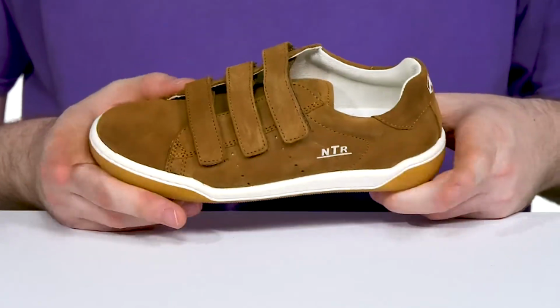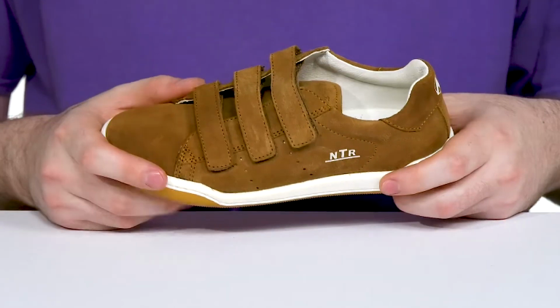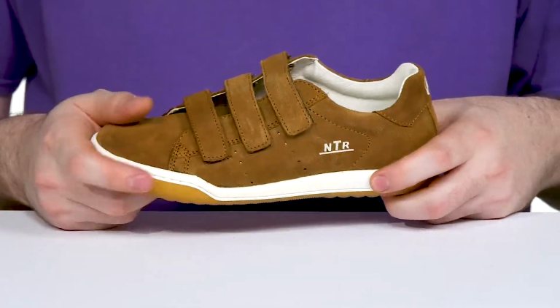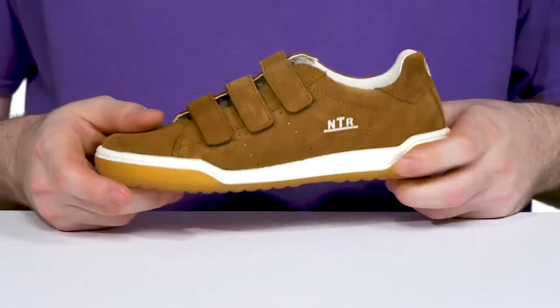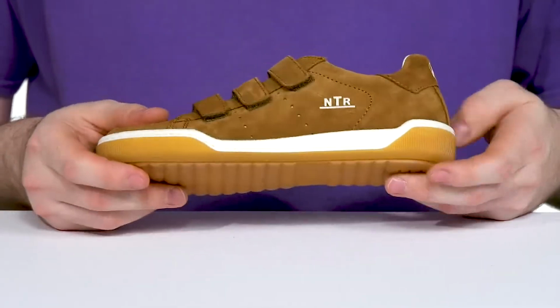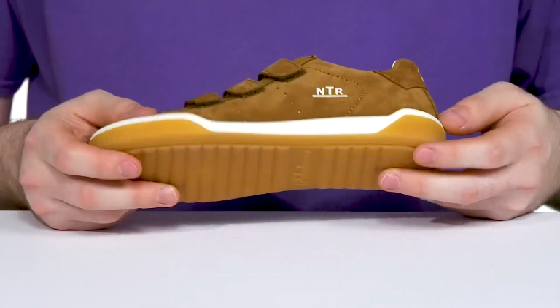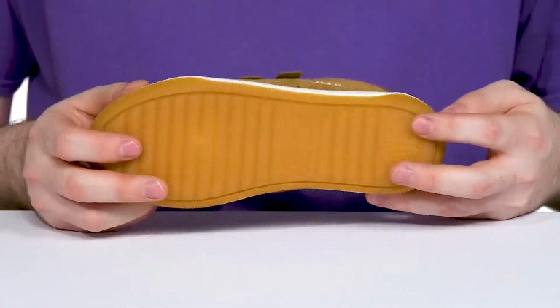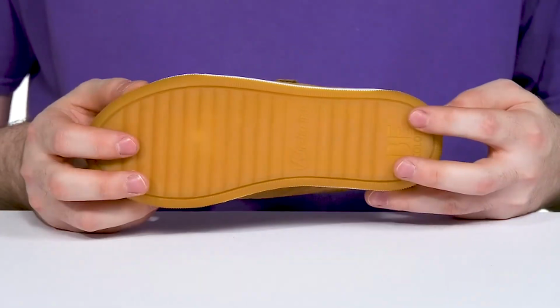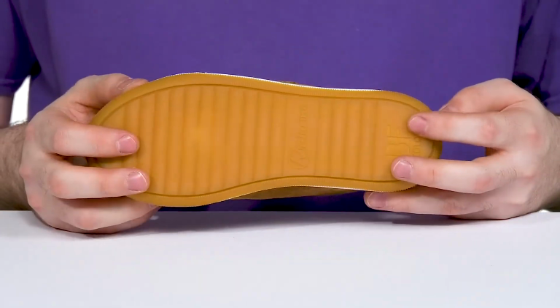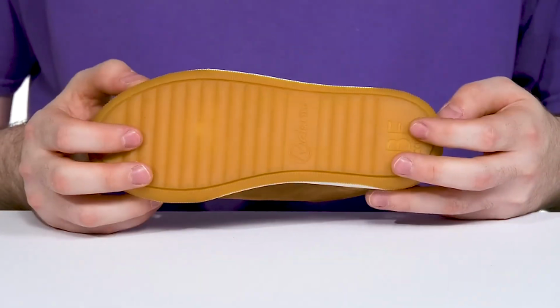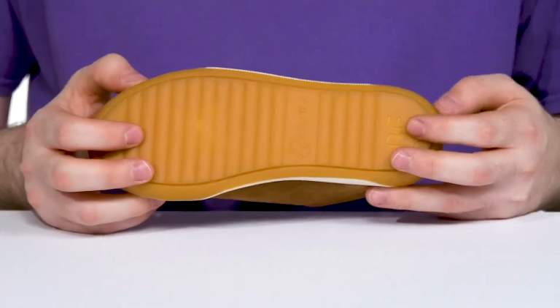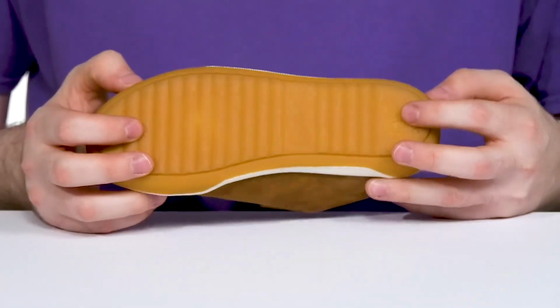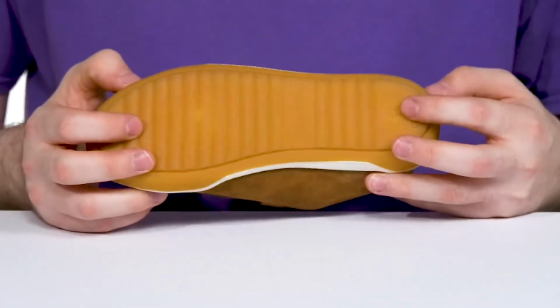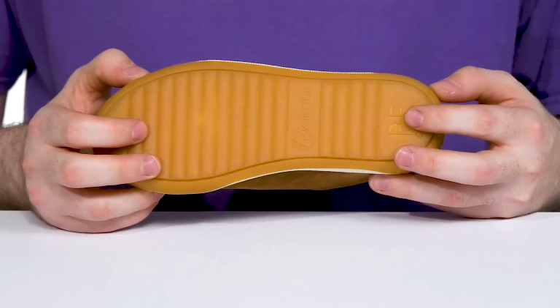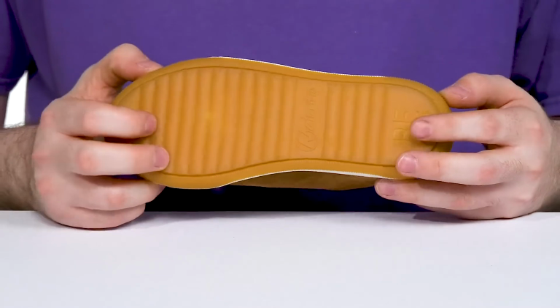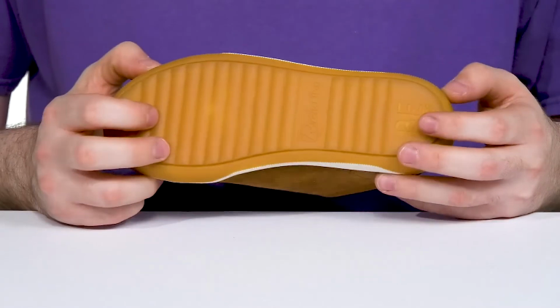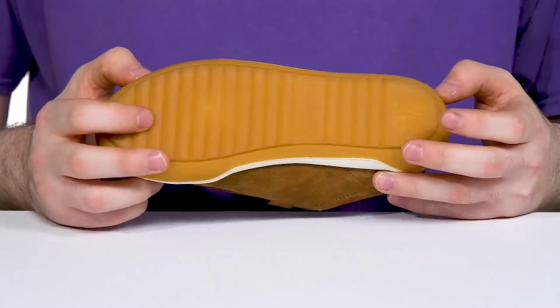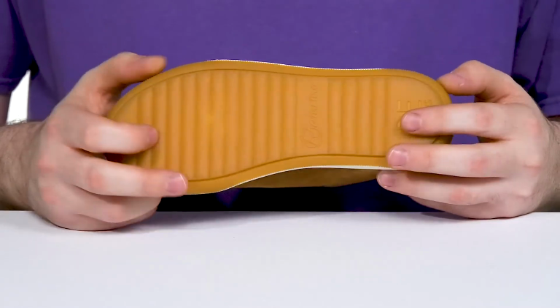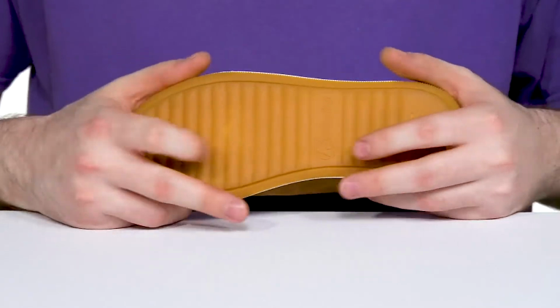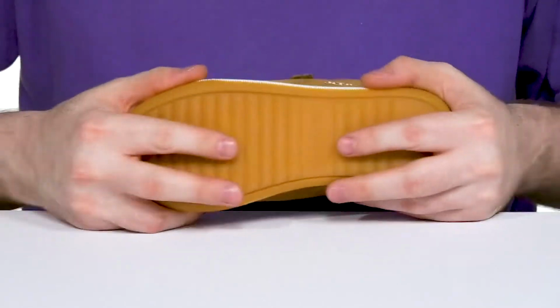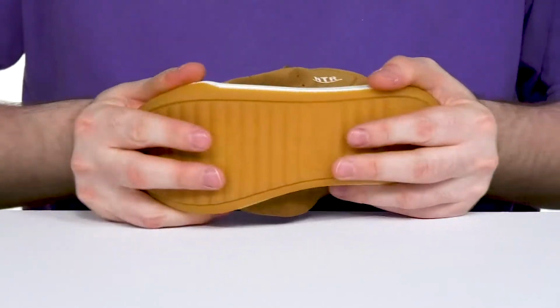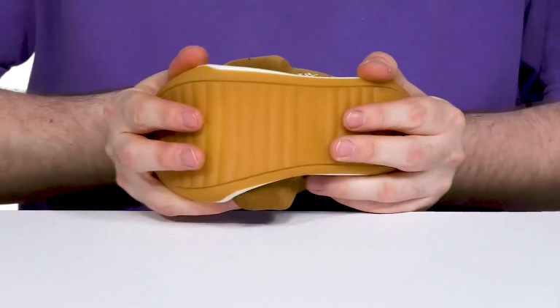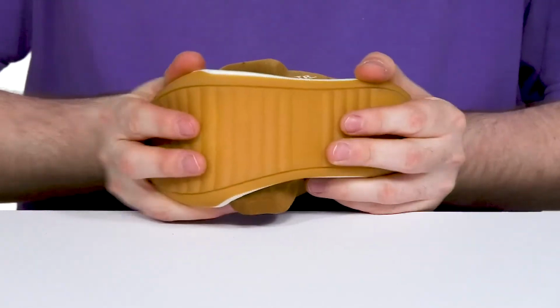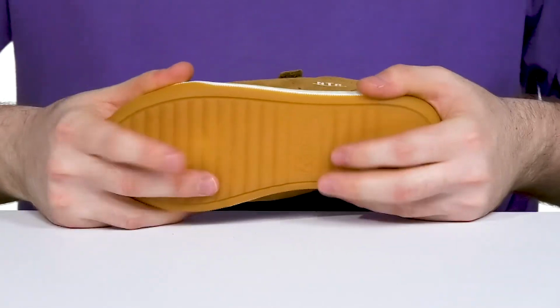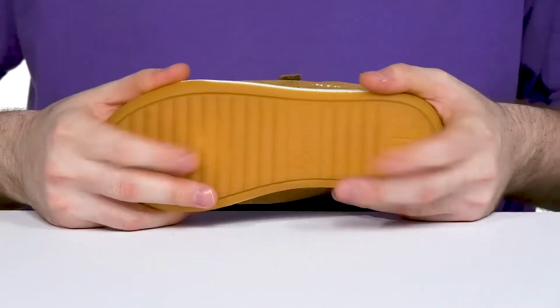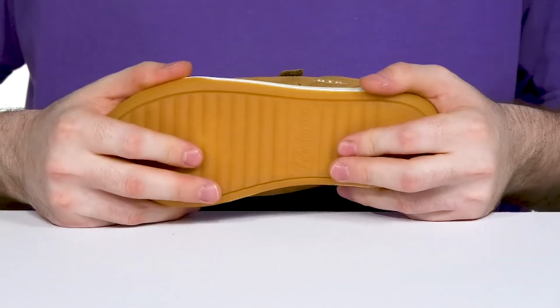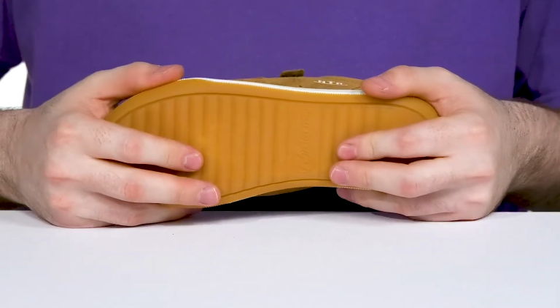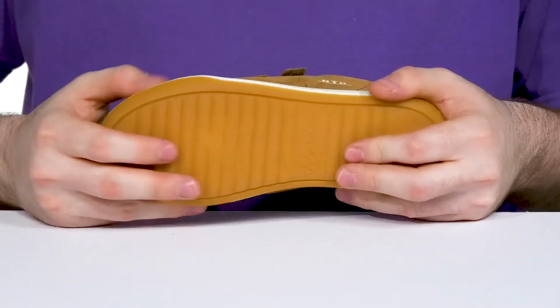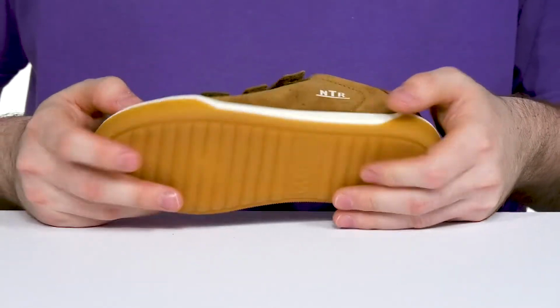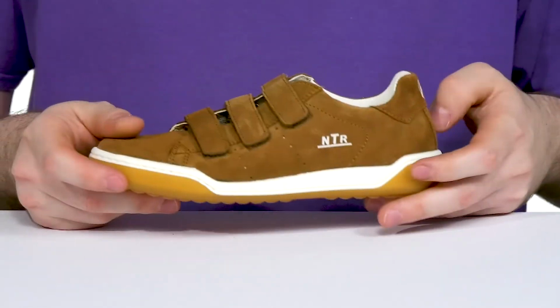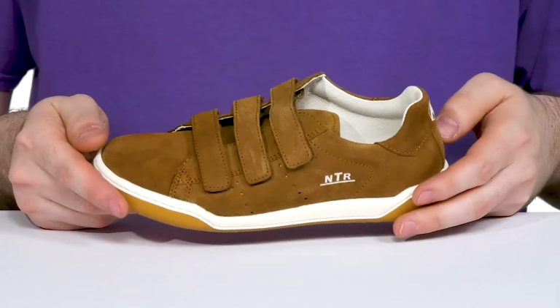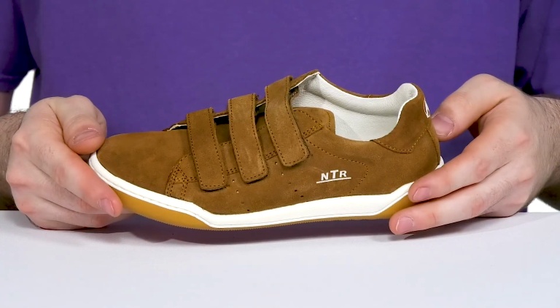The outsole is made with a durable rubber. It has excellent grip and a ton of flex for constant use and movement.